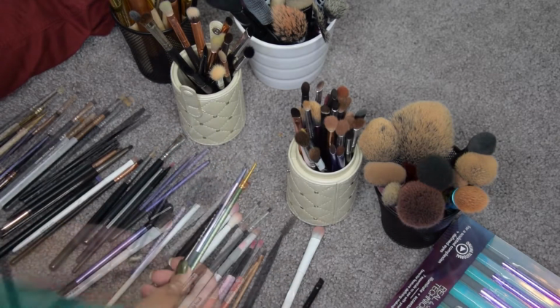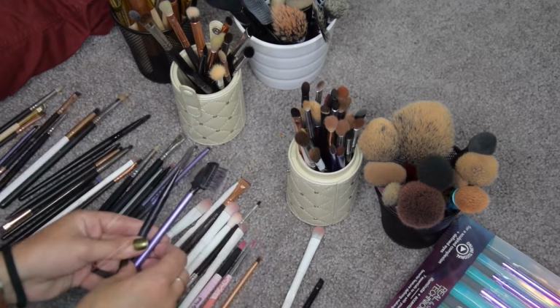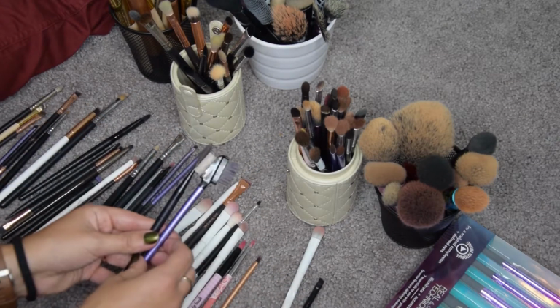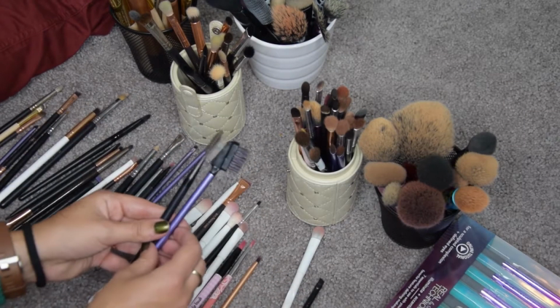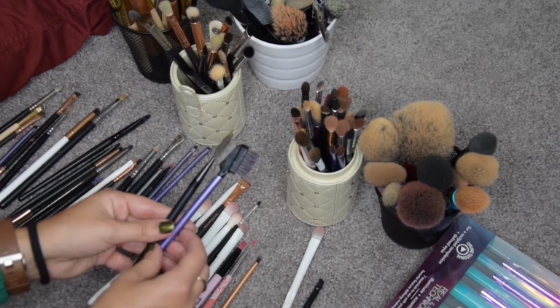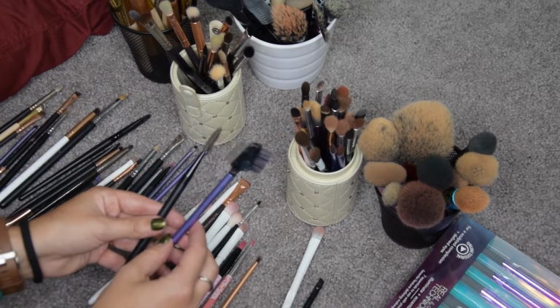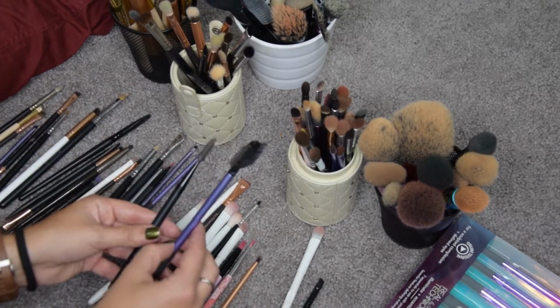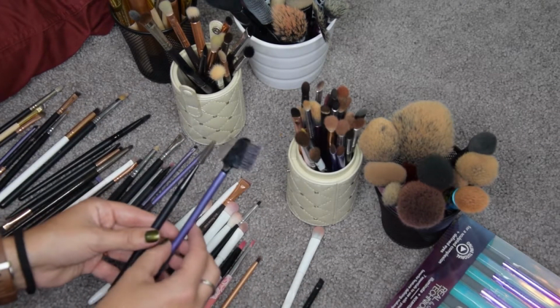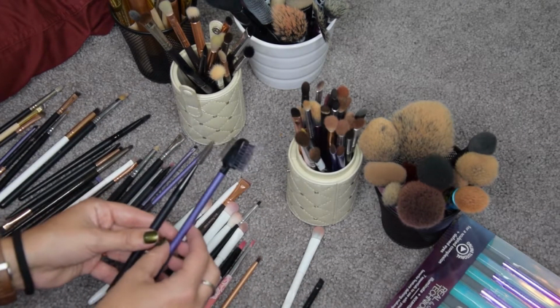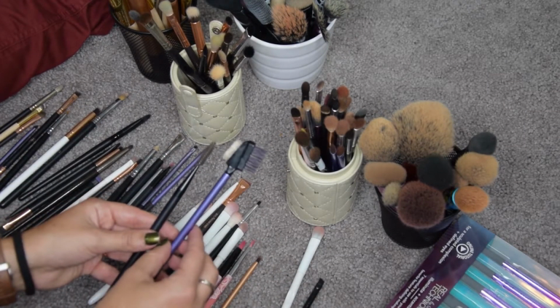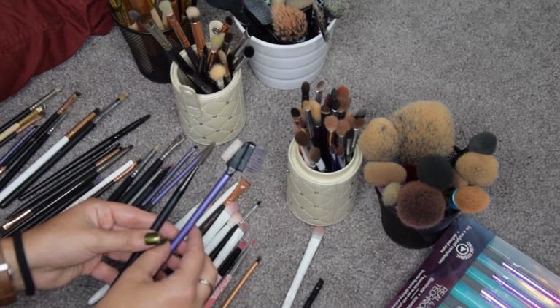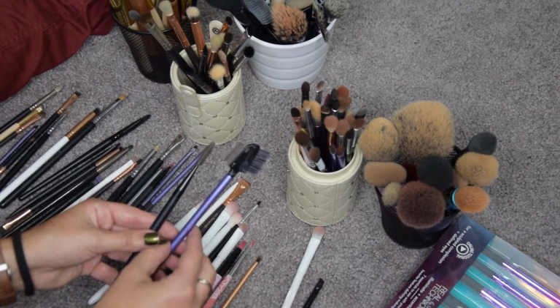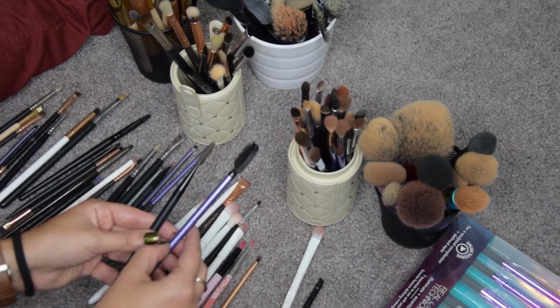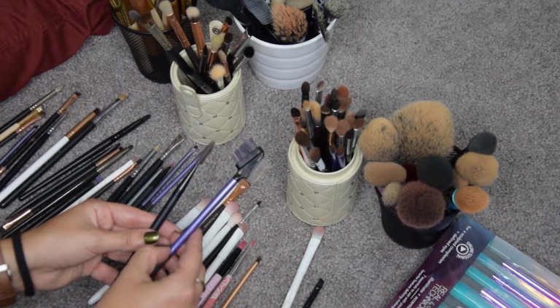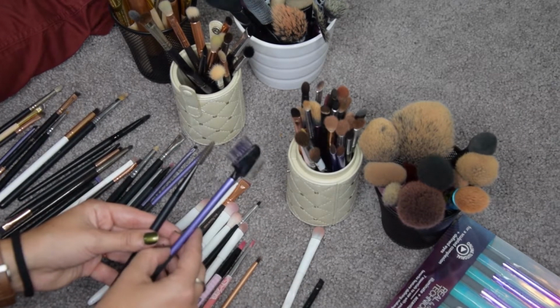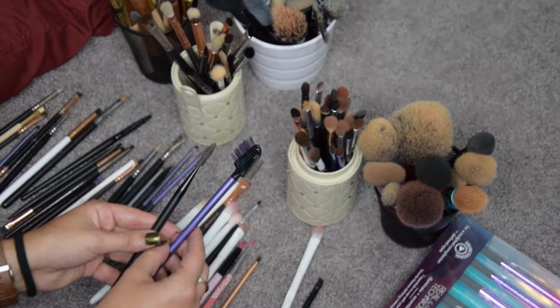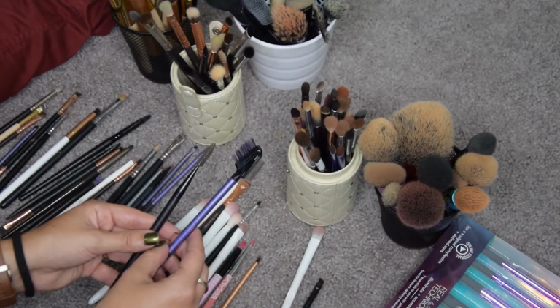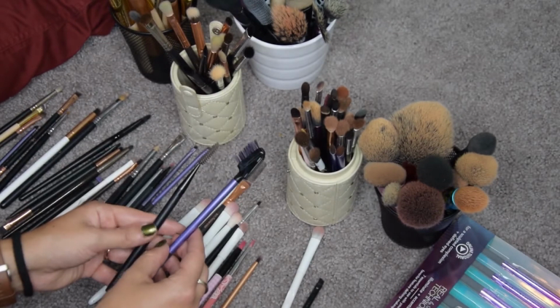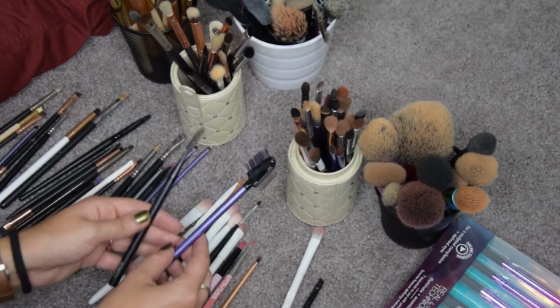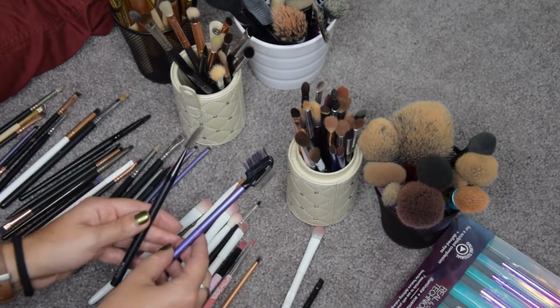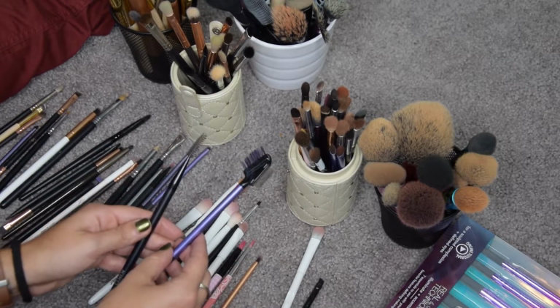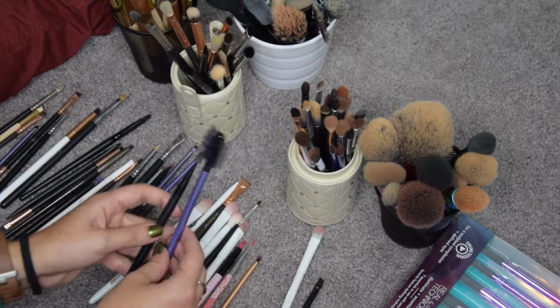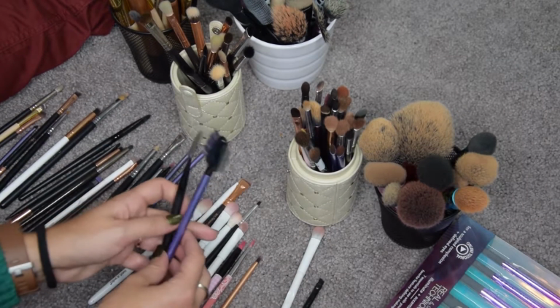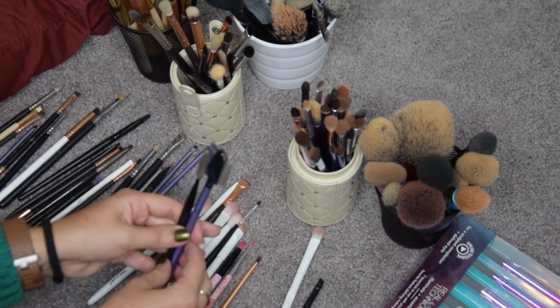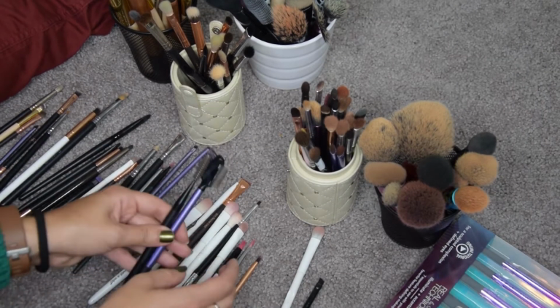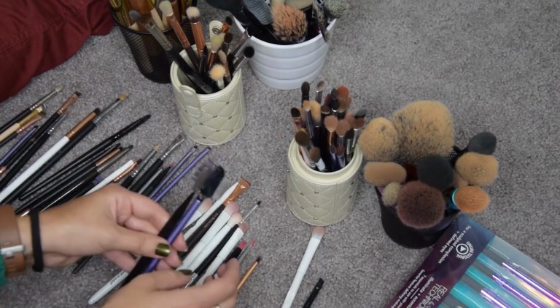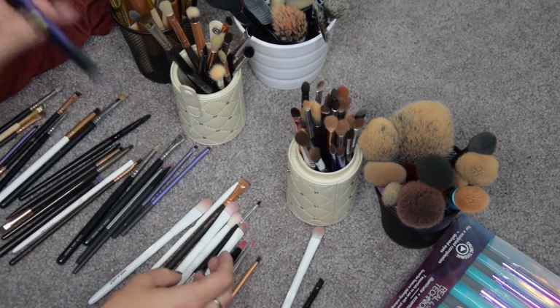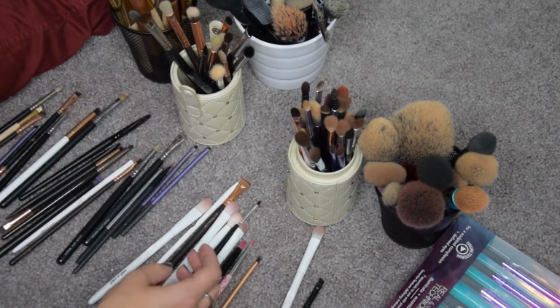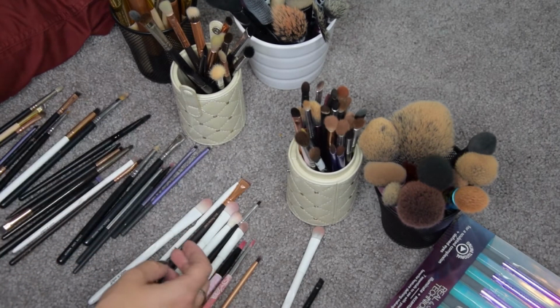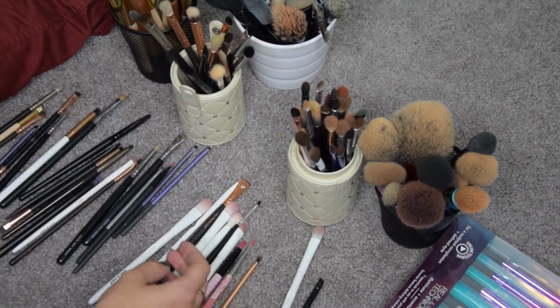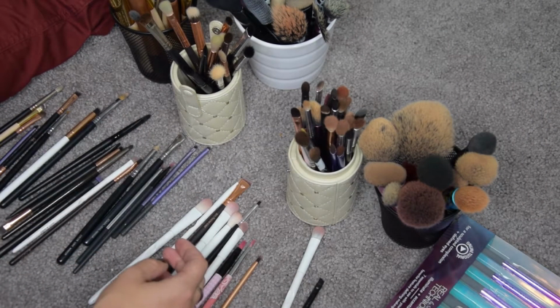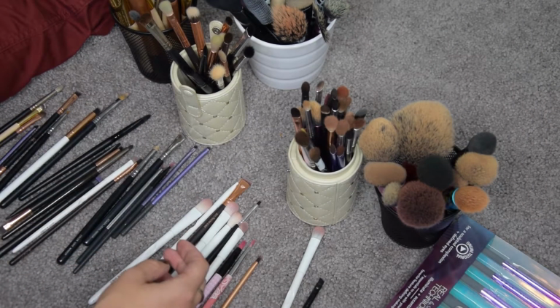I am definitely going to keep my Real Techniques lash comb and my spoolie — I use these very often.